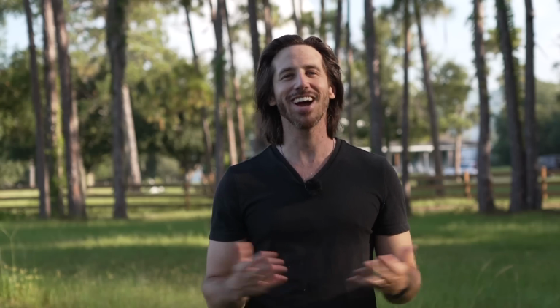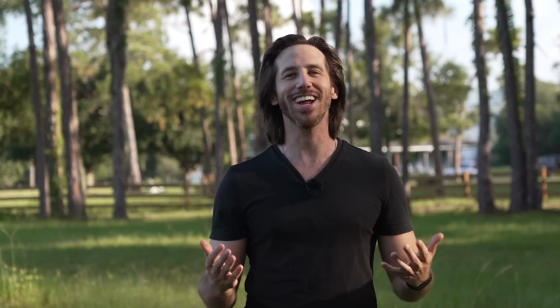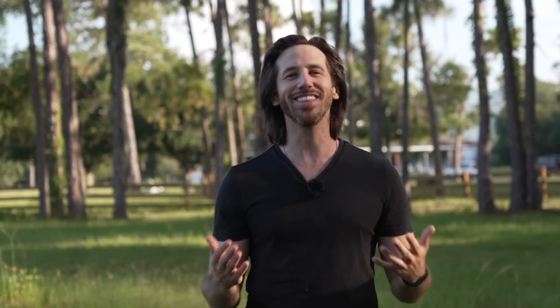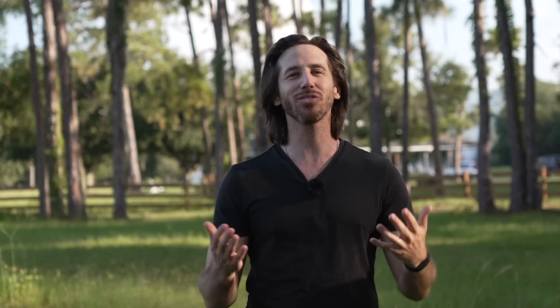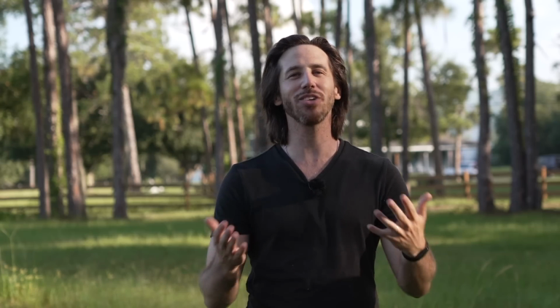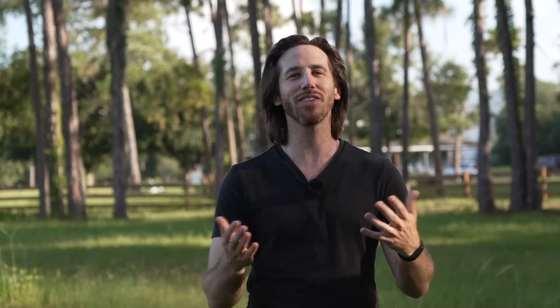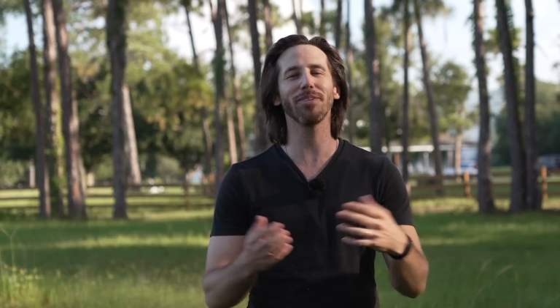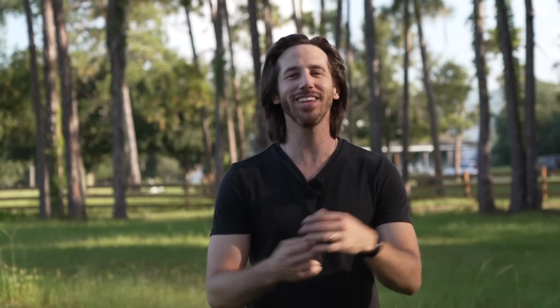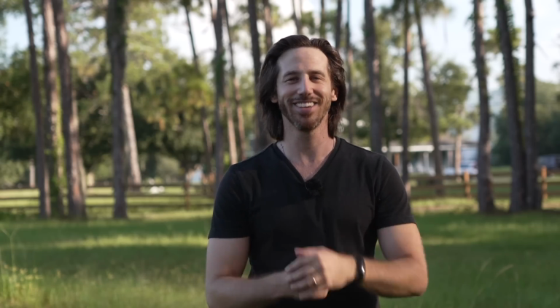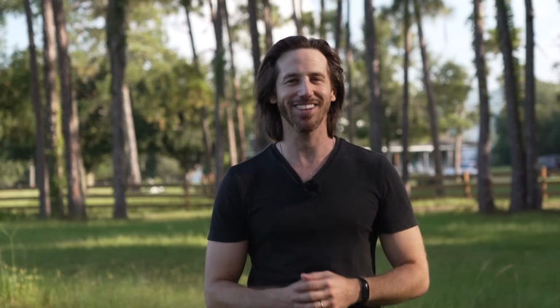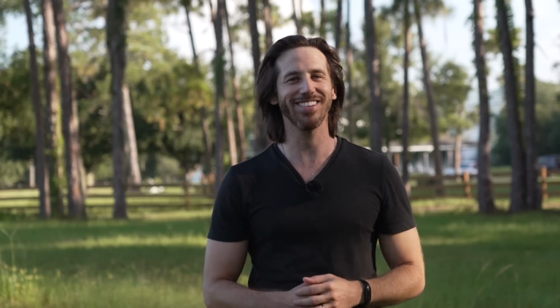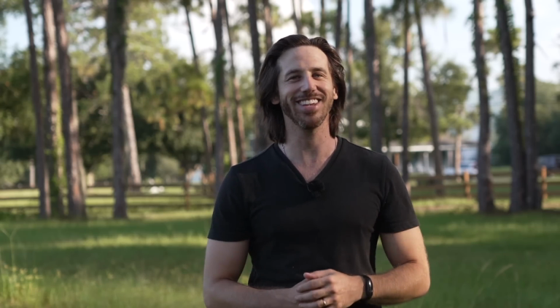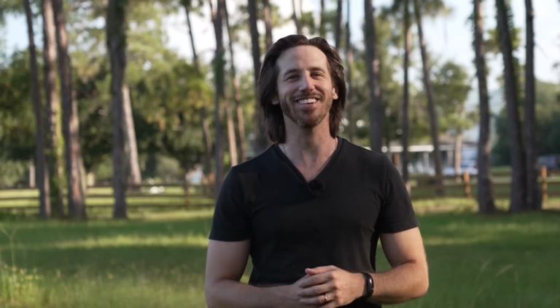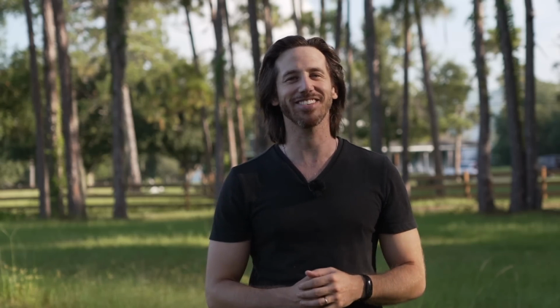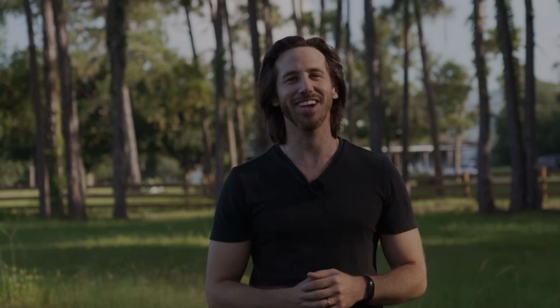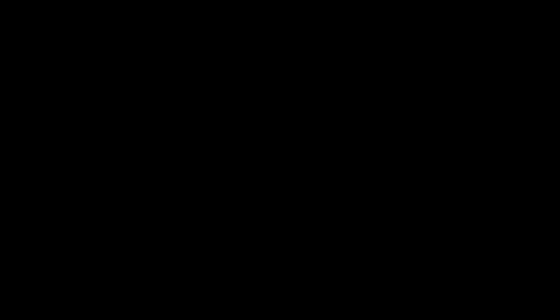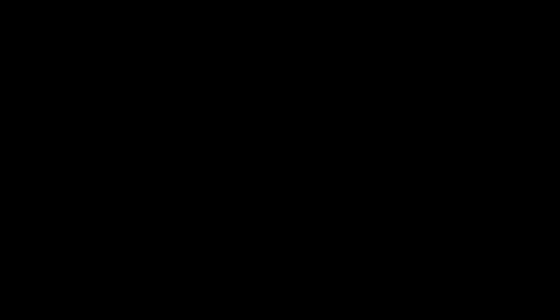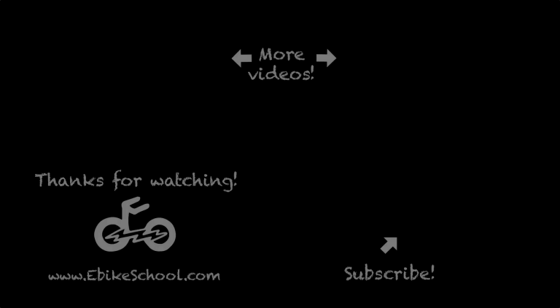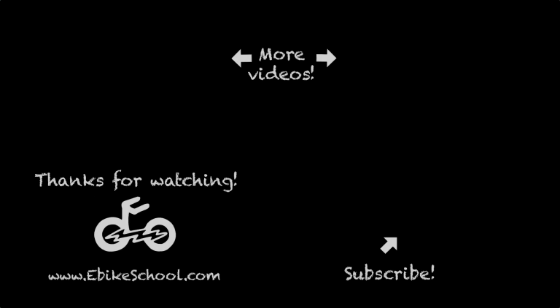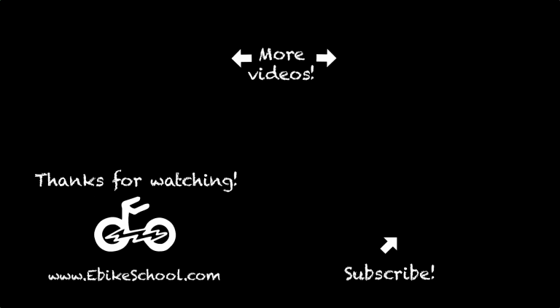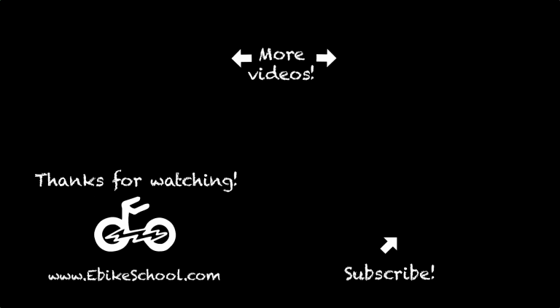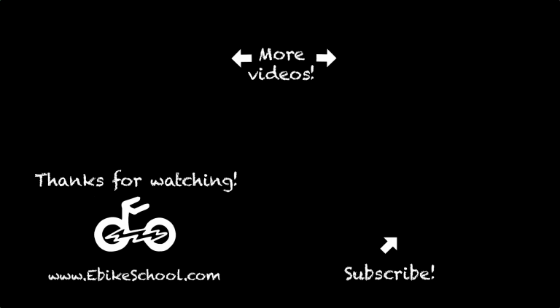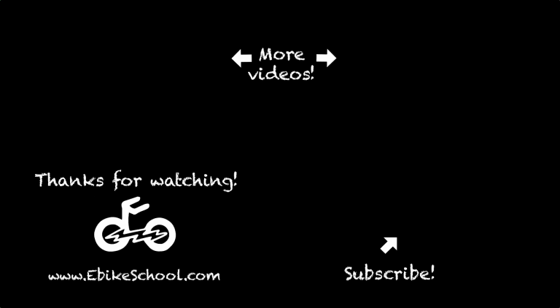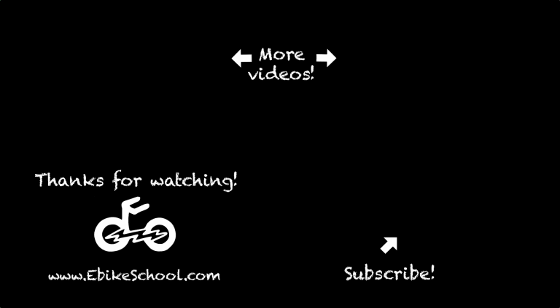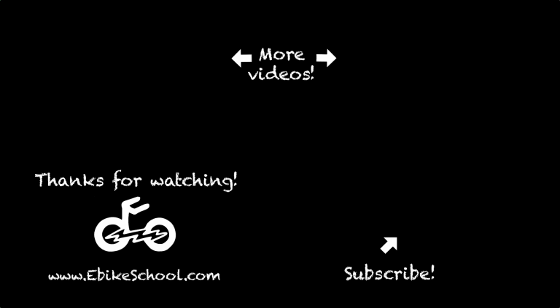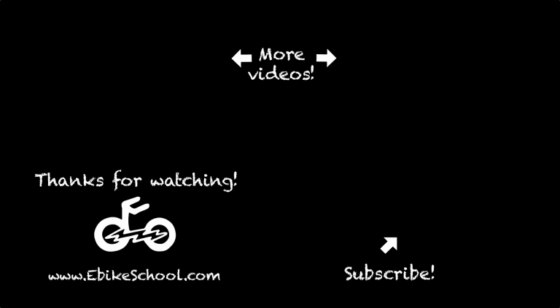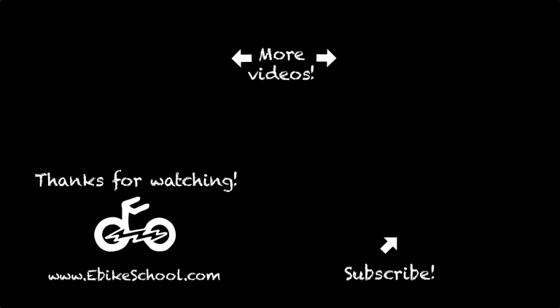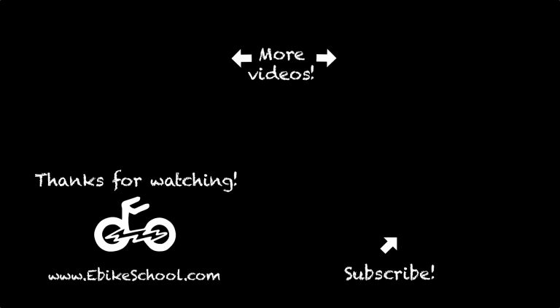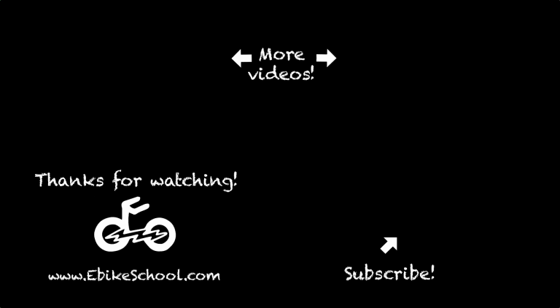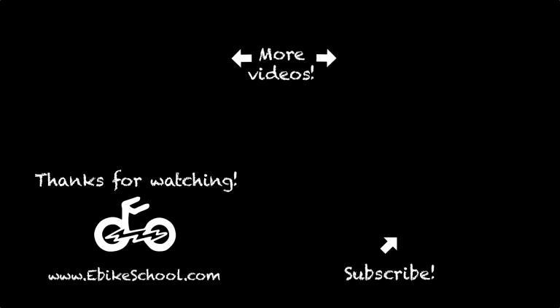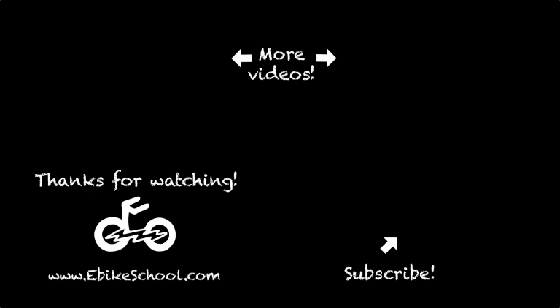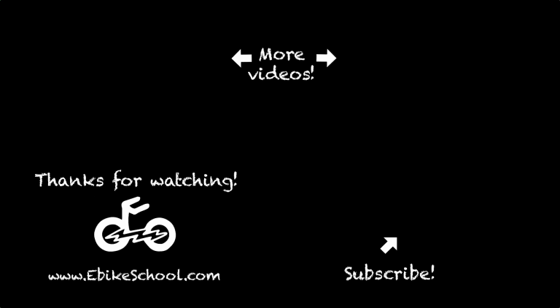Thanks for watching everybody — I'll see you here next time. Thanks for watching Ebike School.